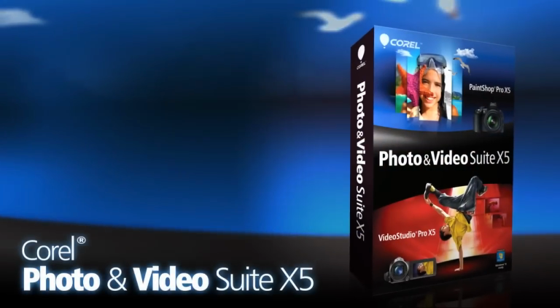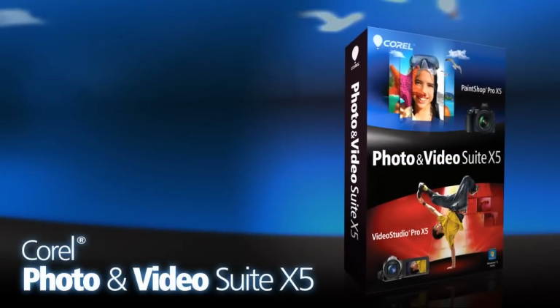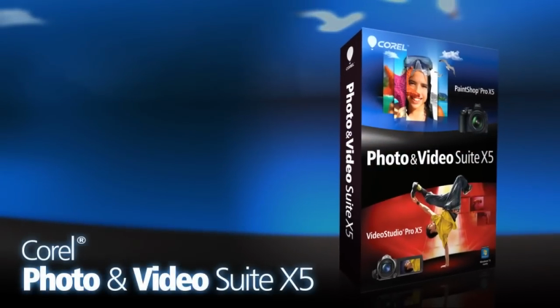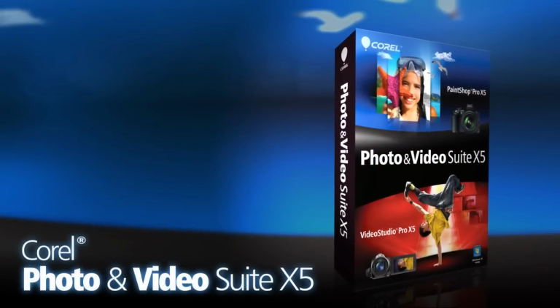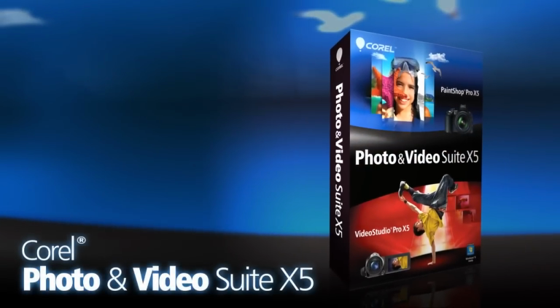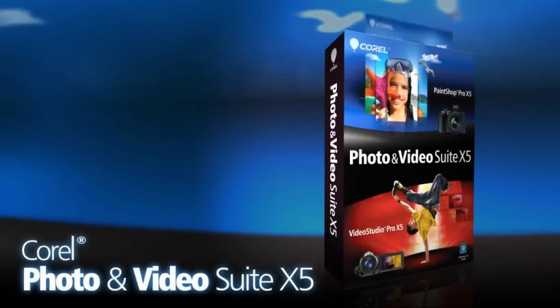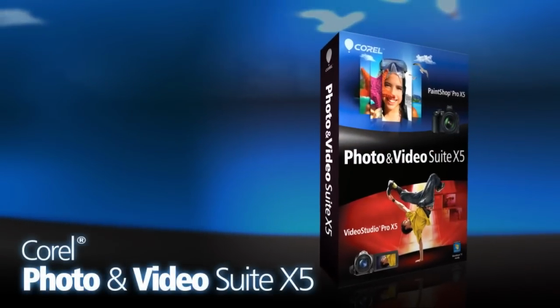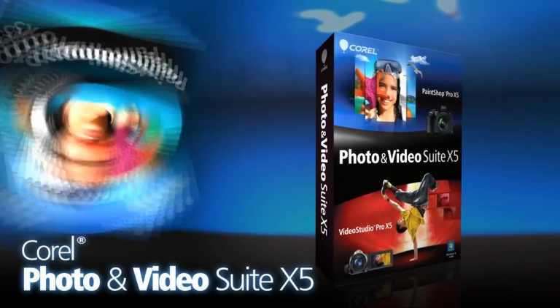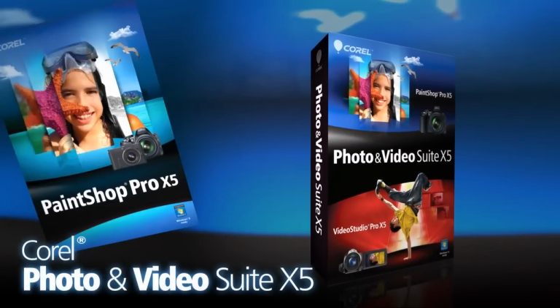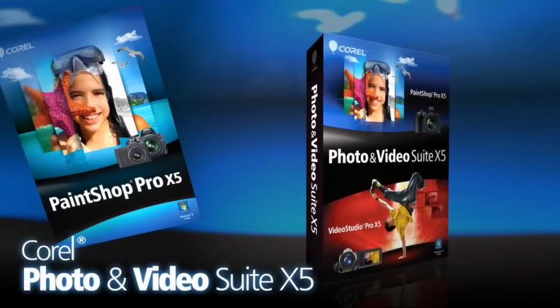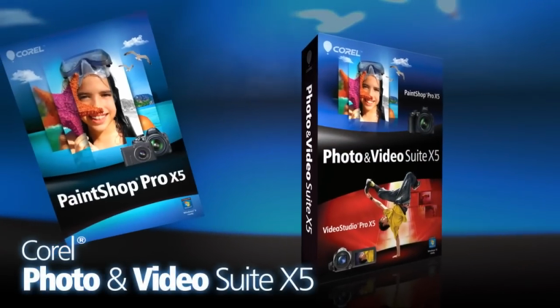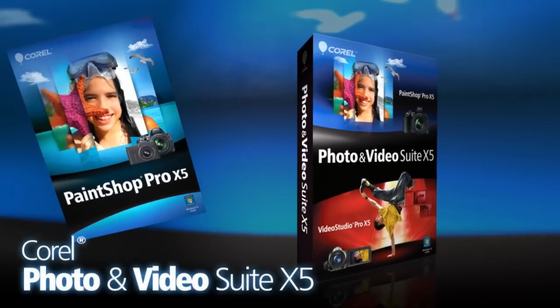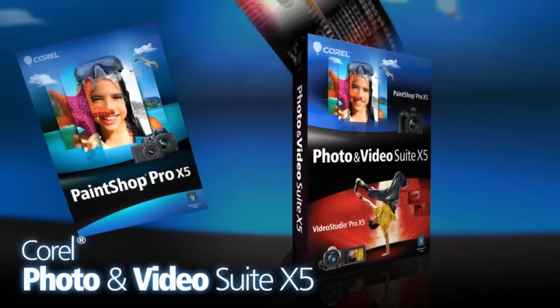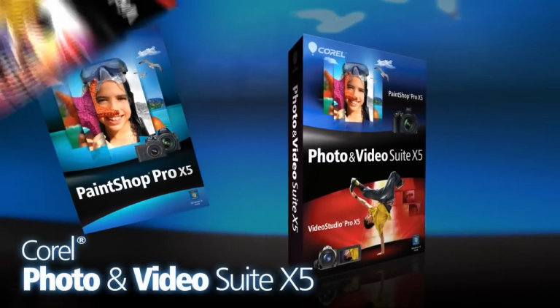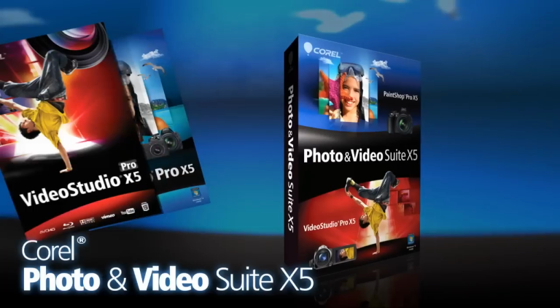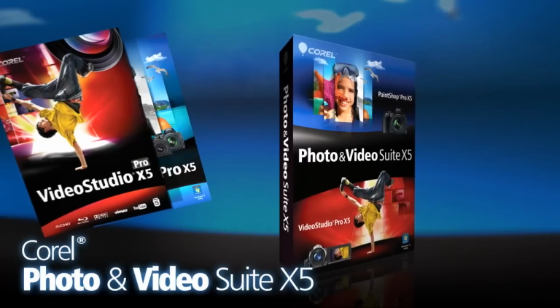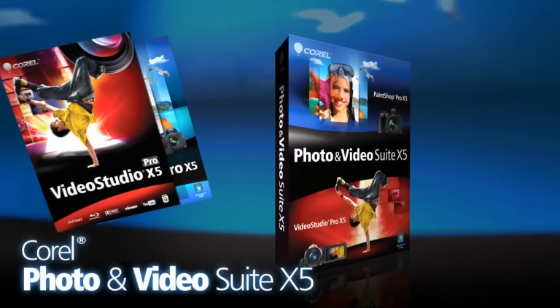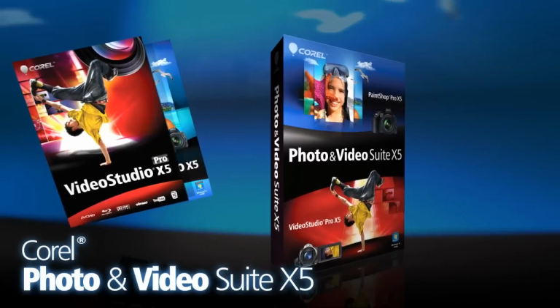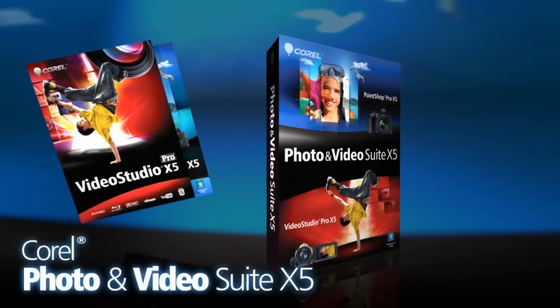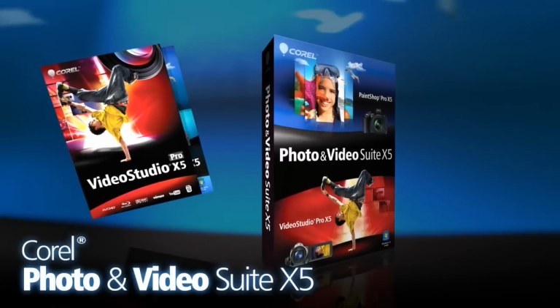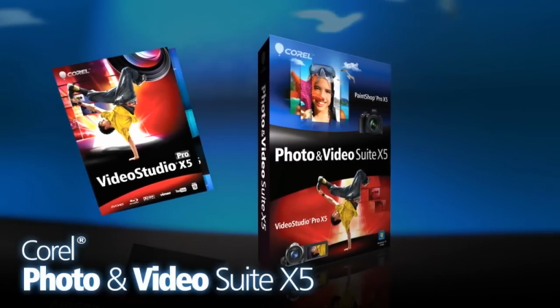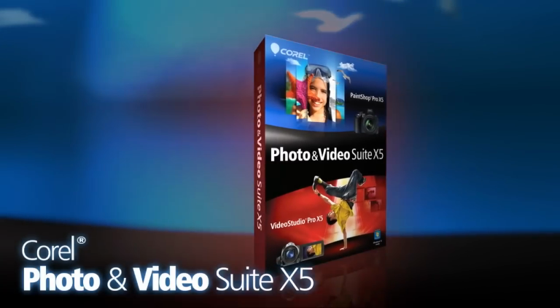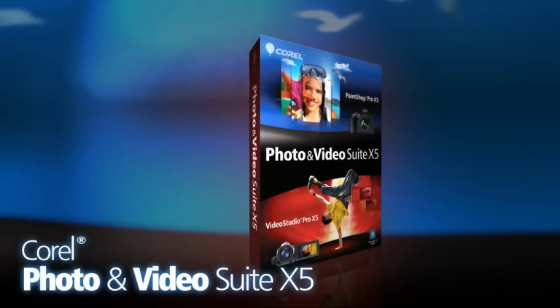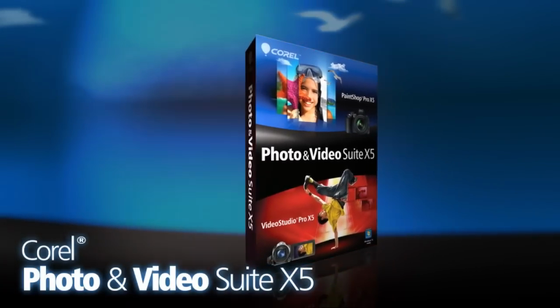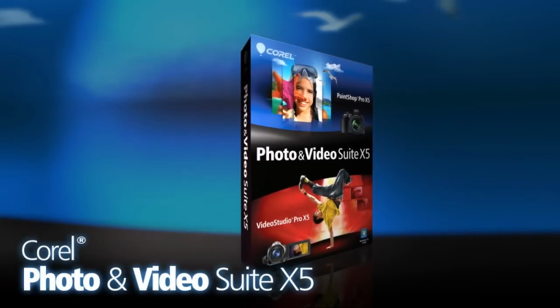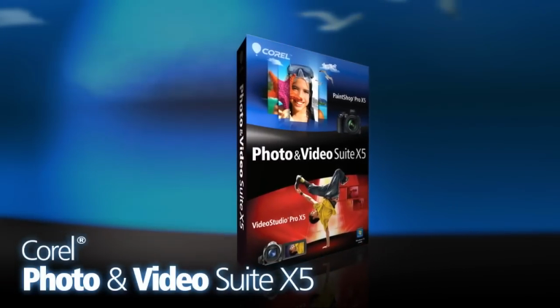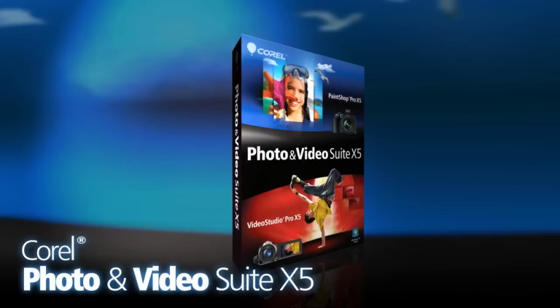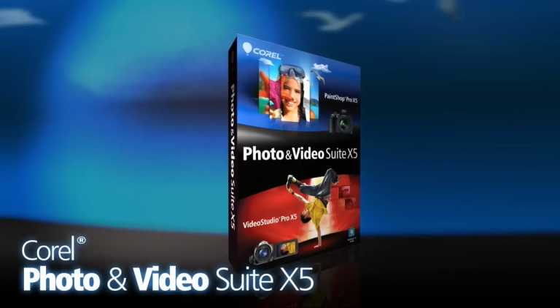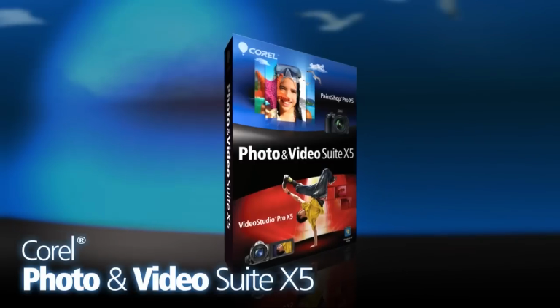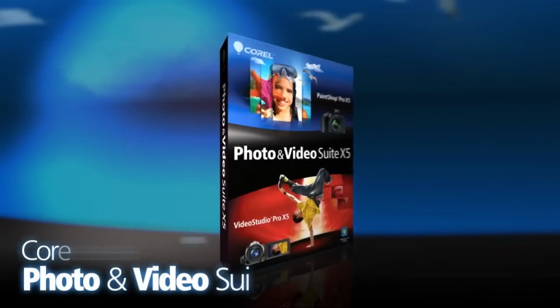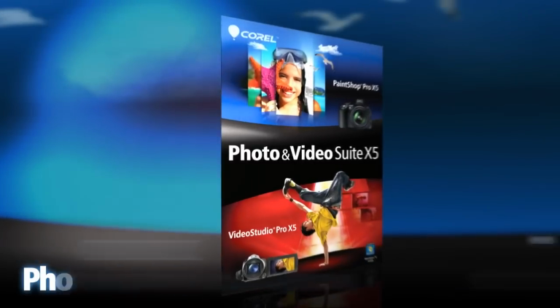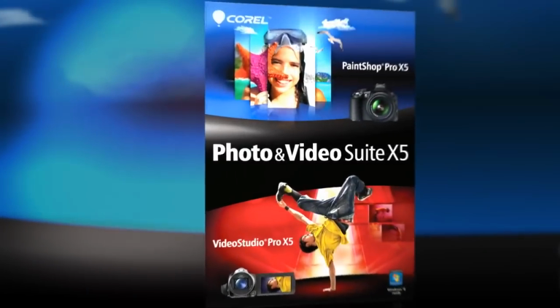Whether you shoot photos and videos for business or pleasure, Corel Photo & Video Suite X5 is the affordable multimedia package that does it all.